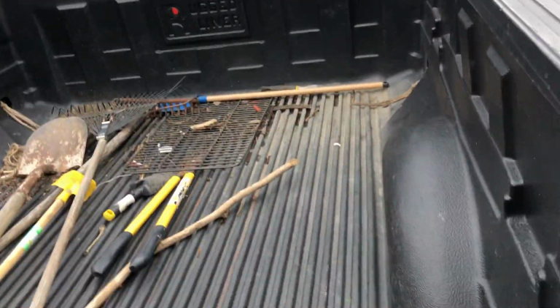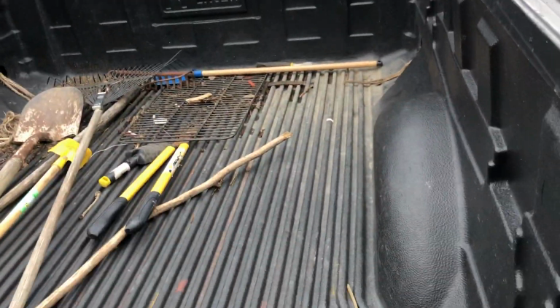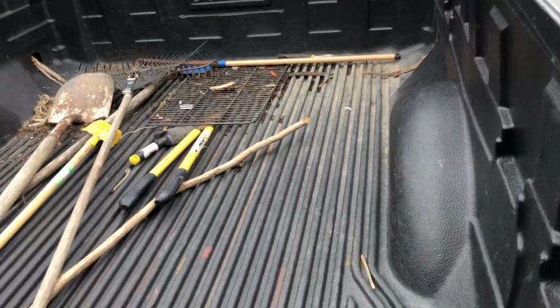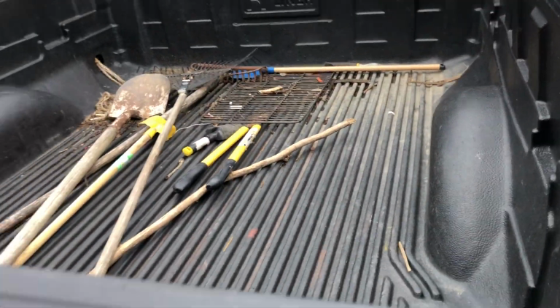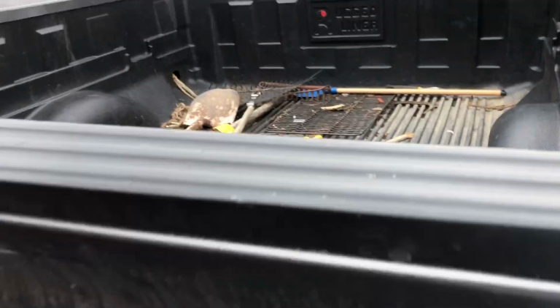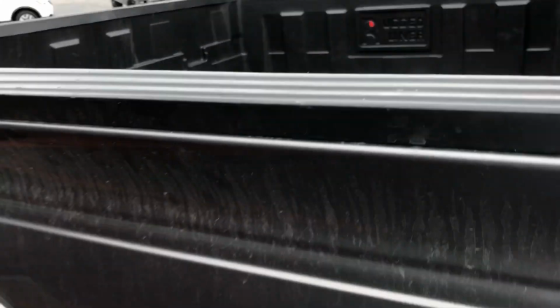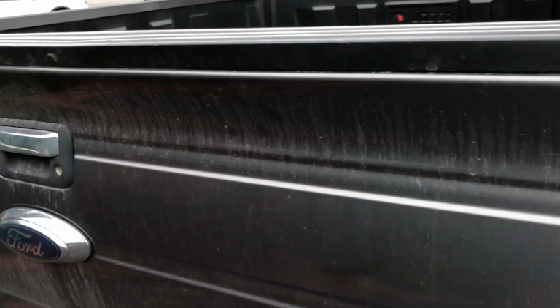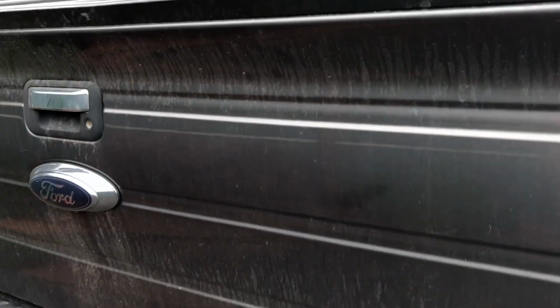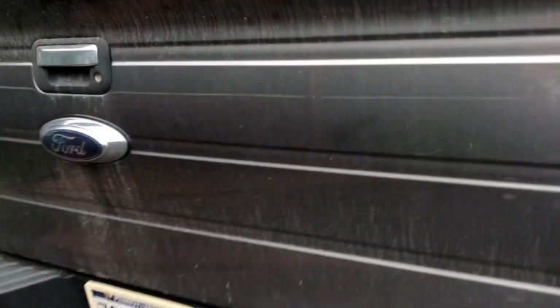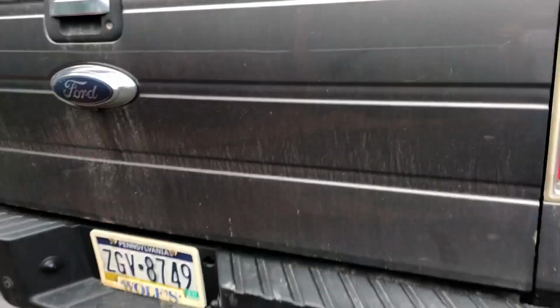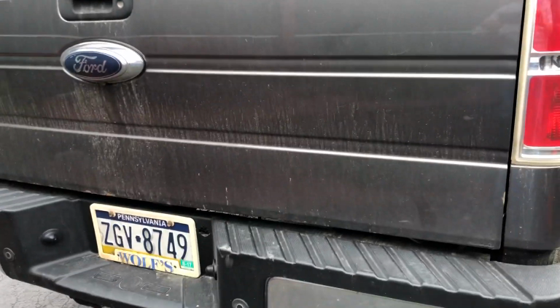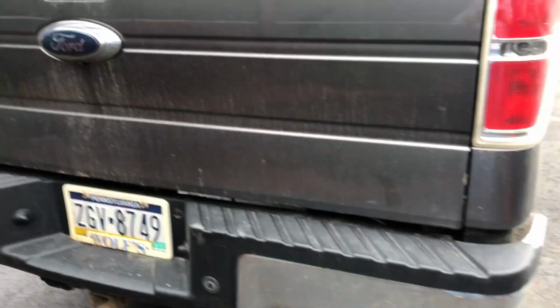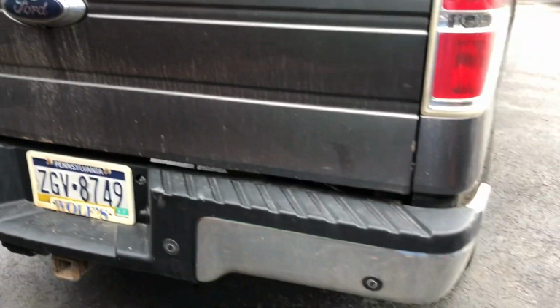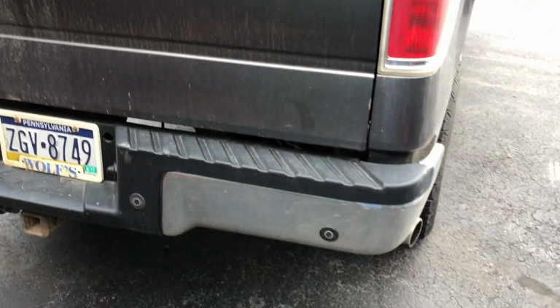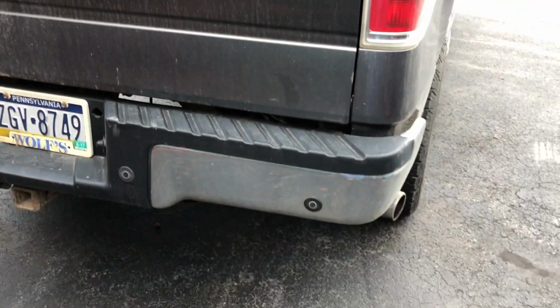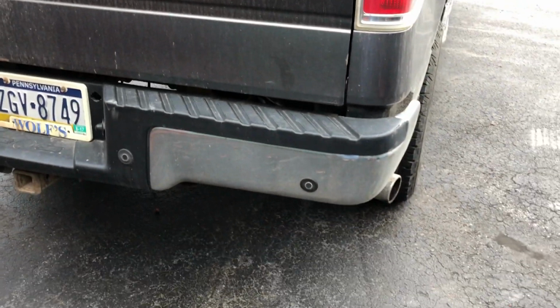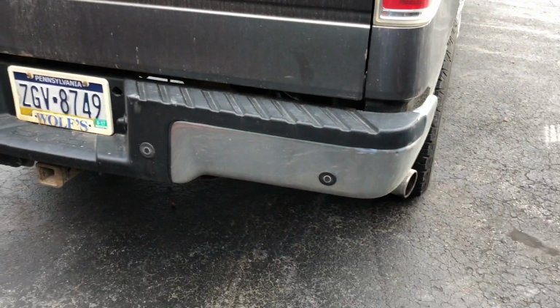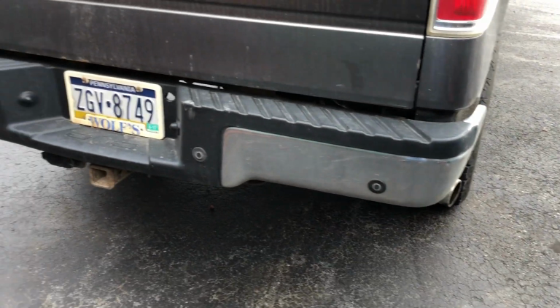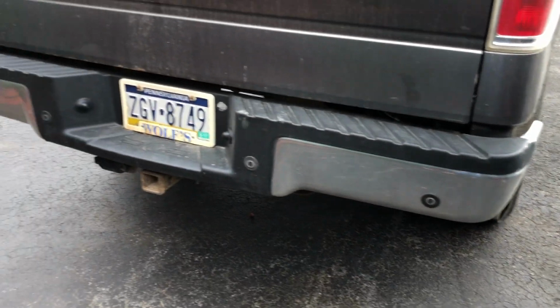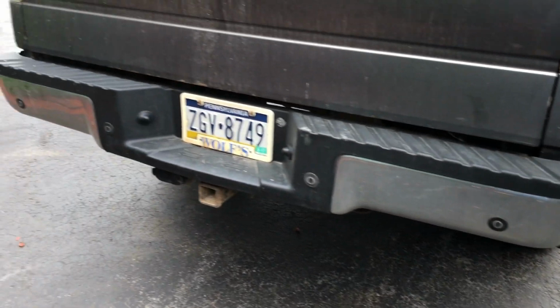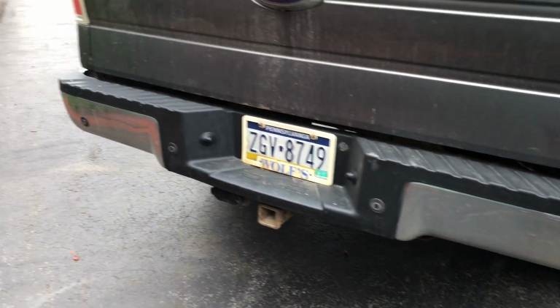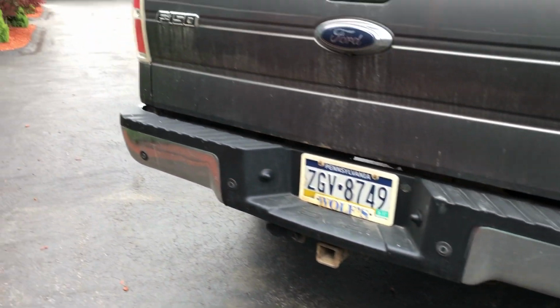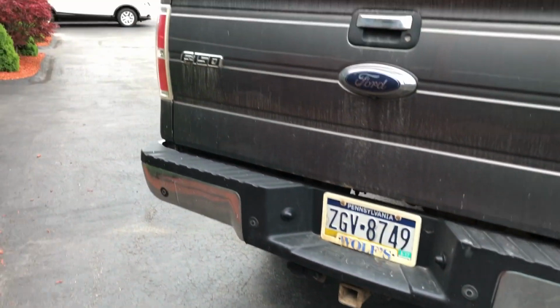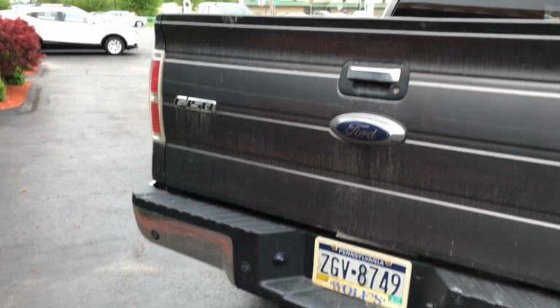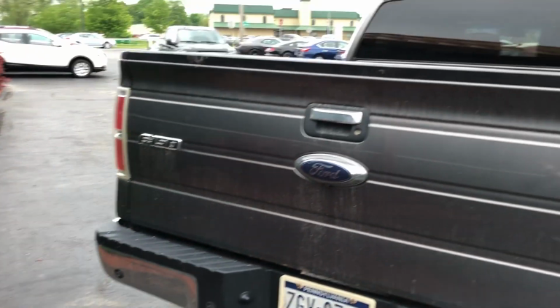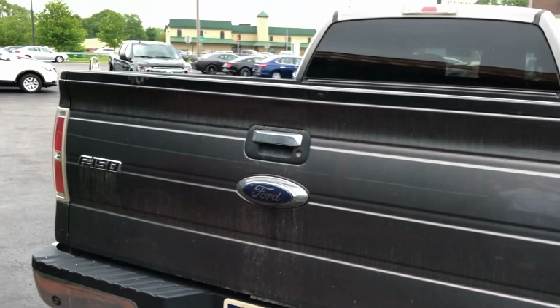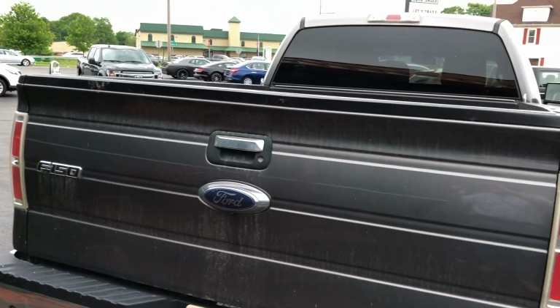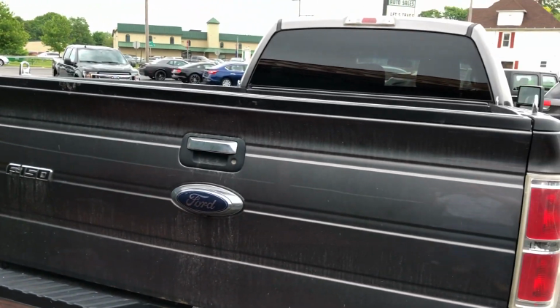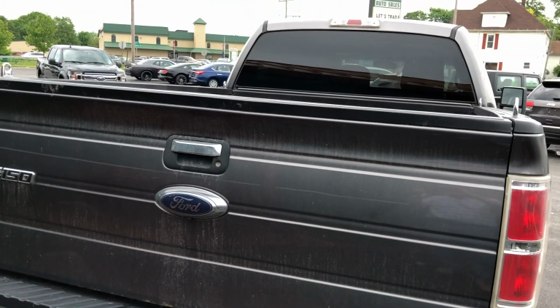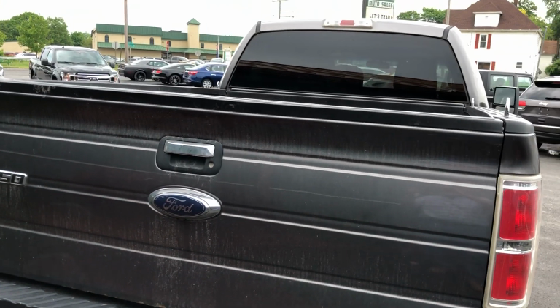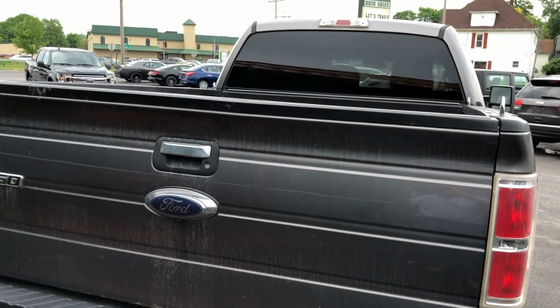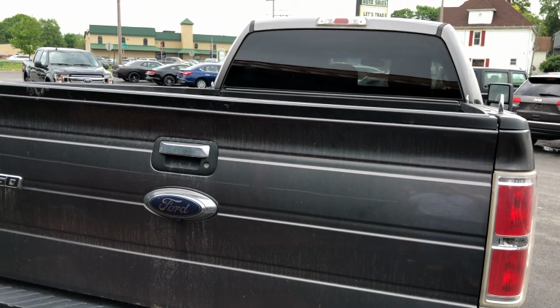Pretty good inside. Bumpers in good shape. Tote package.